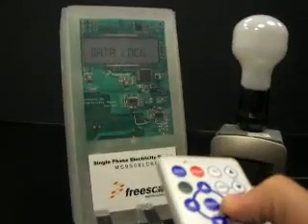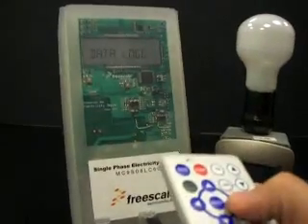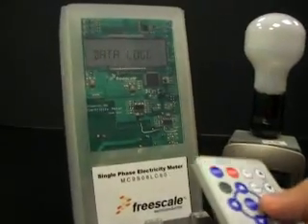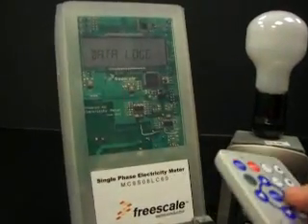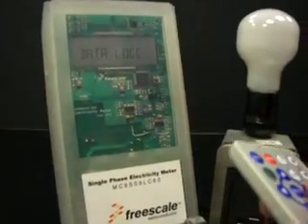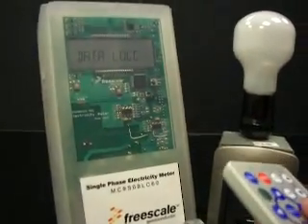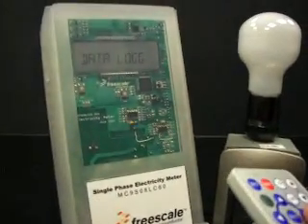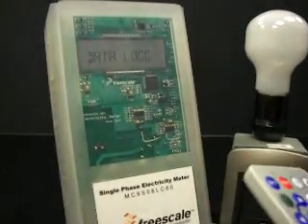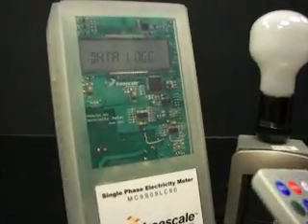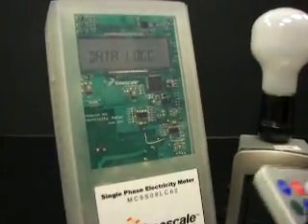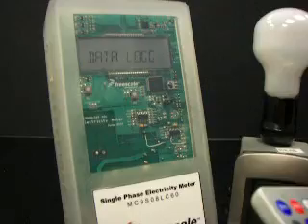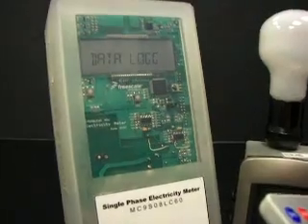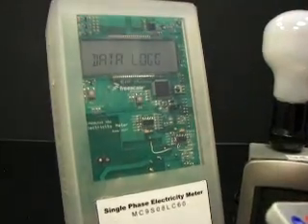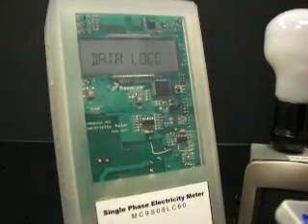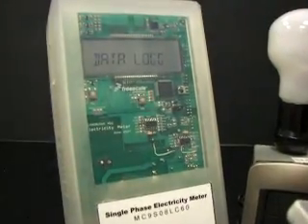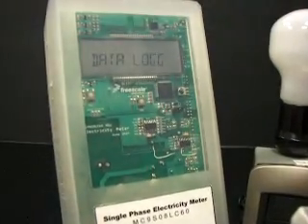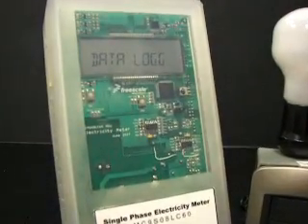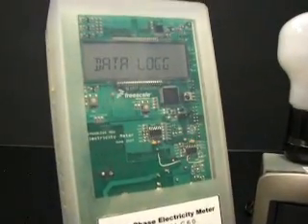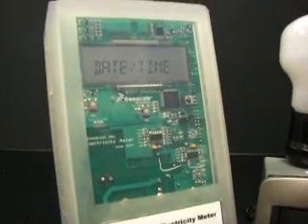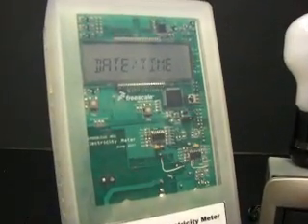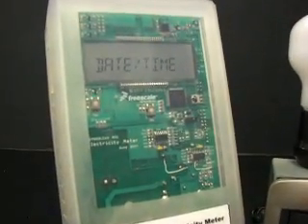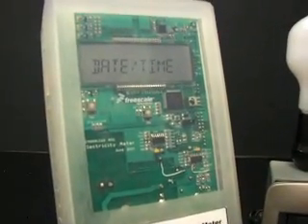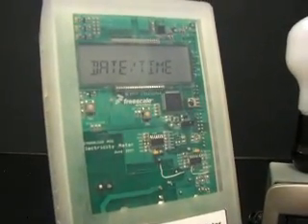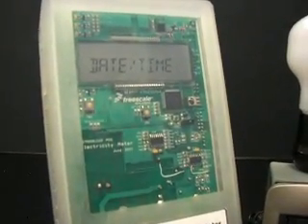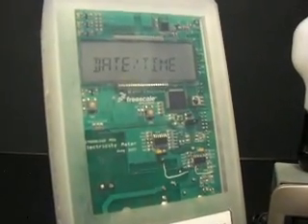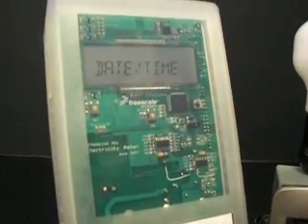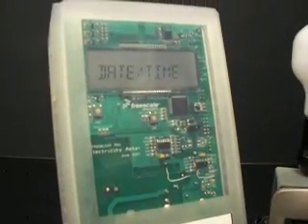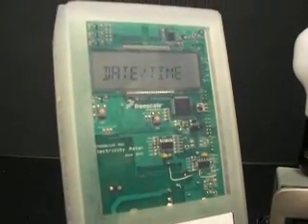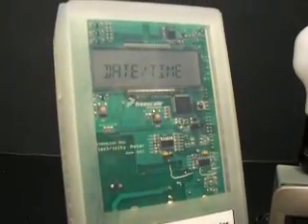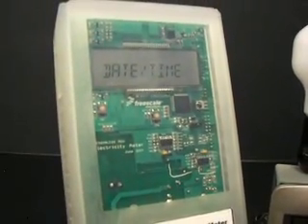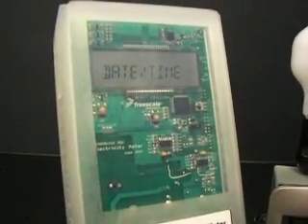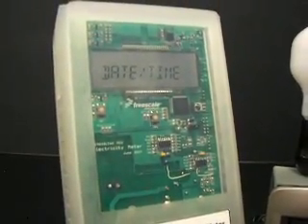As we can appreciate, we have data logging capability to record significant events along with their date and time stamp.